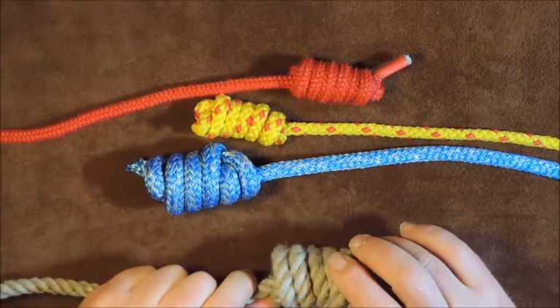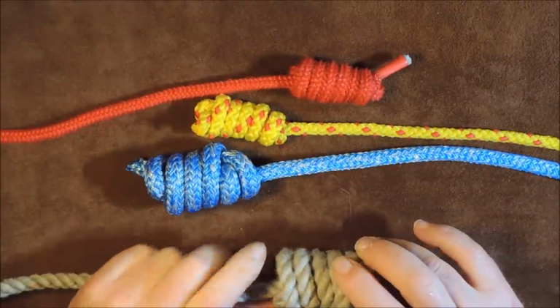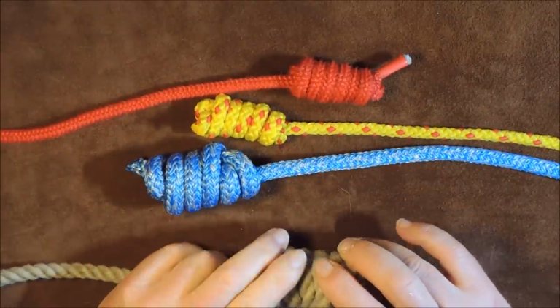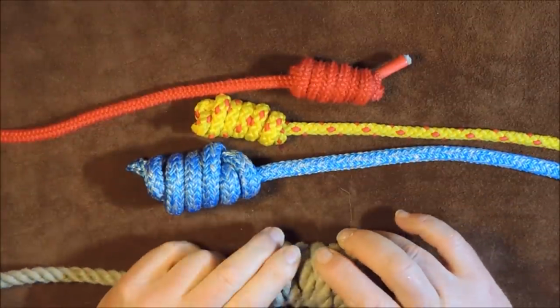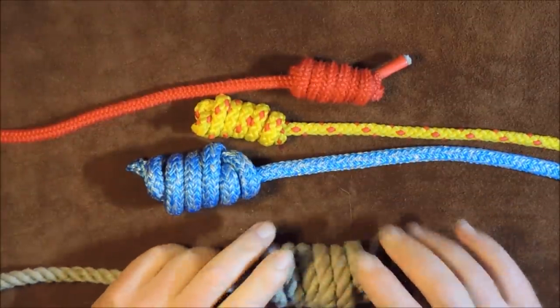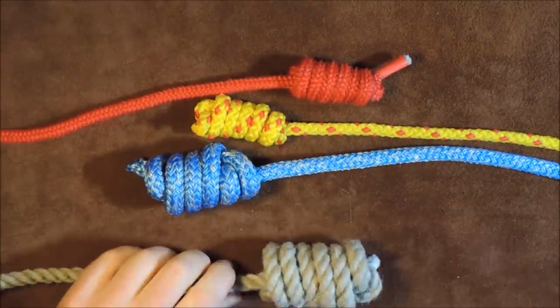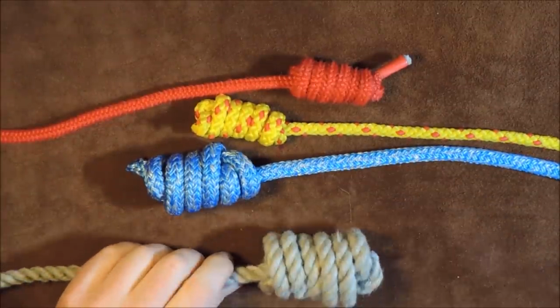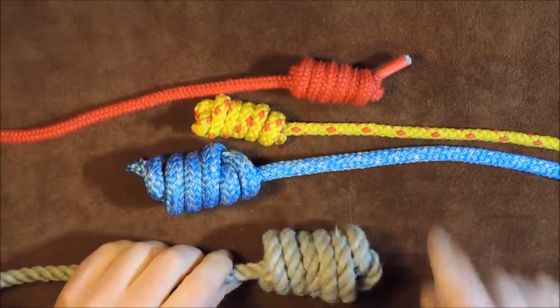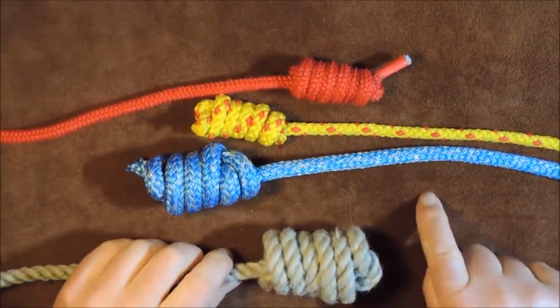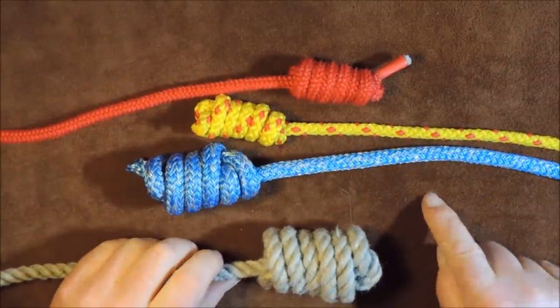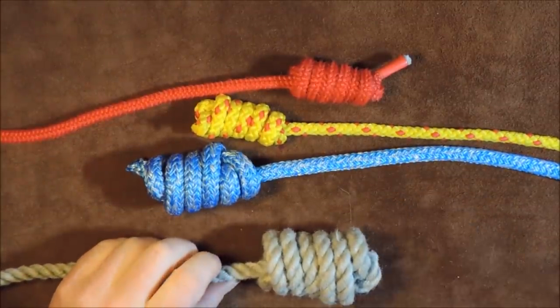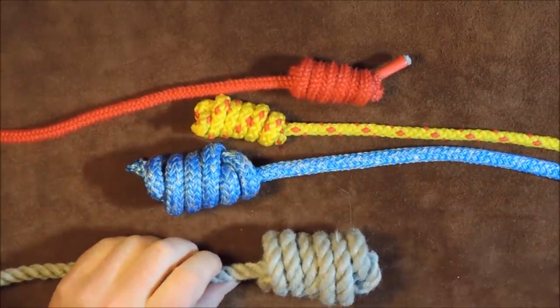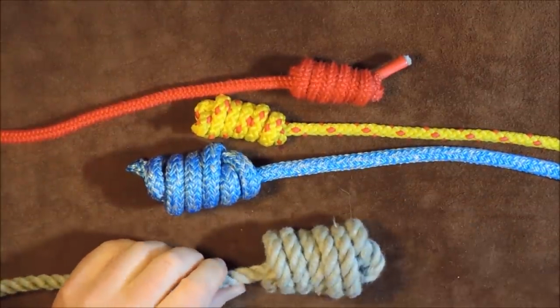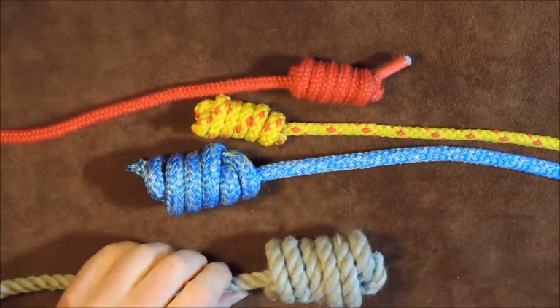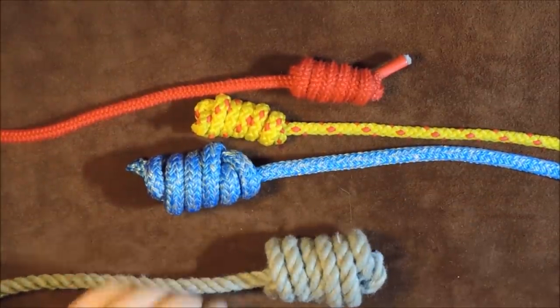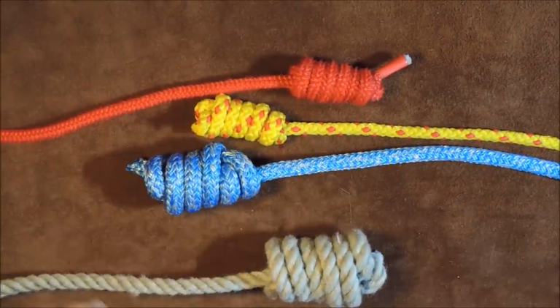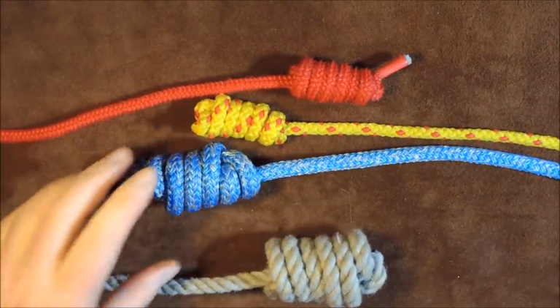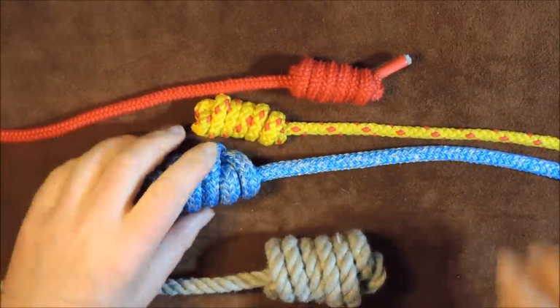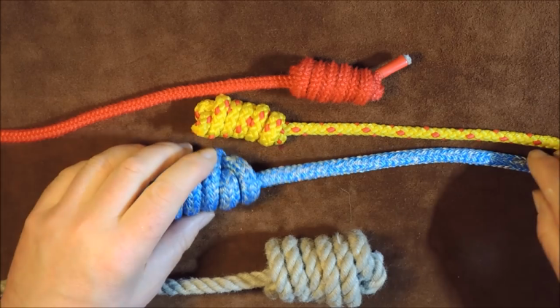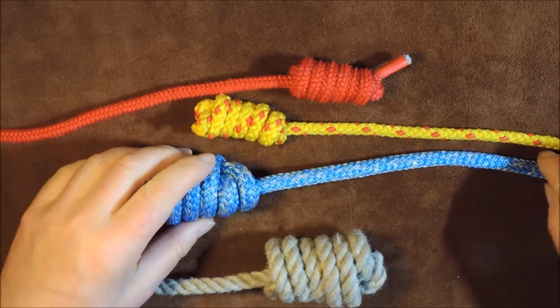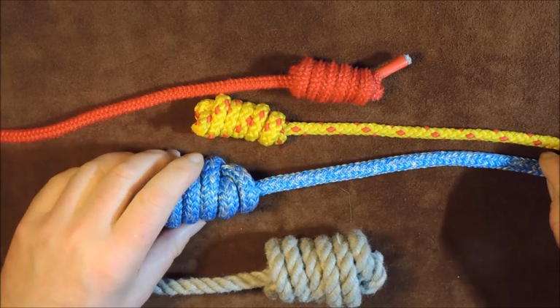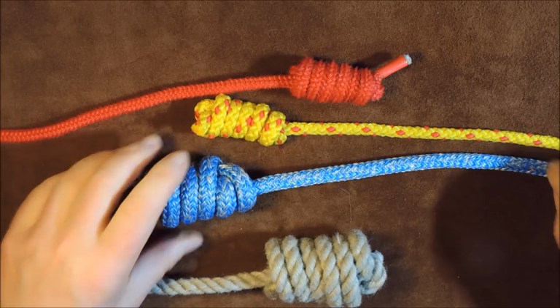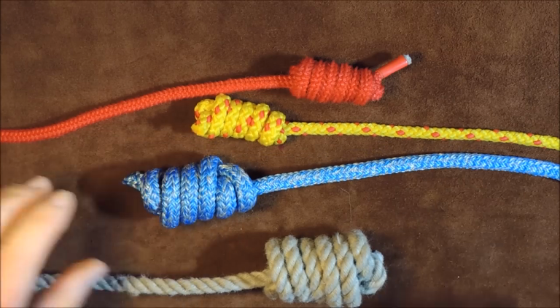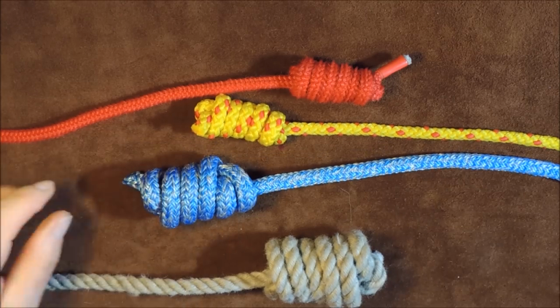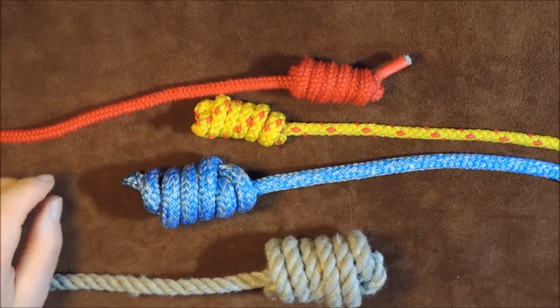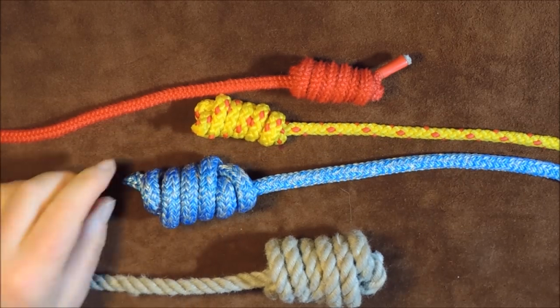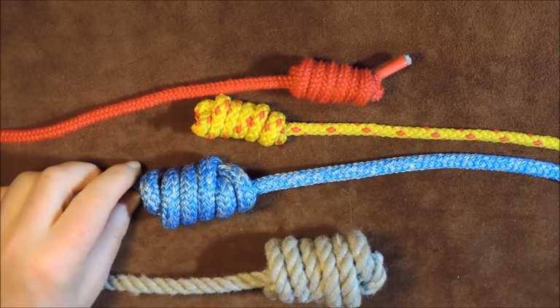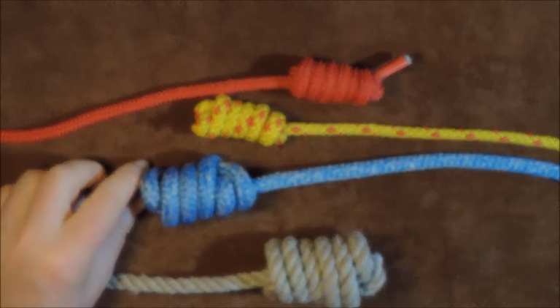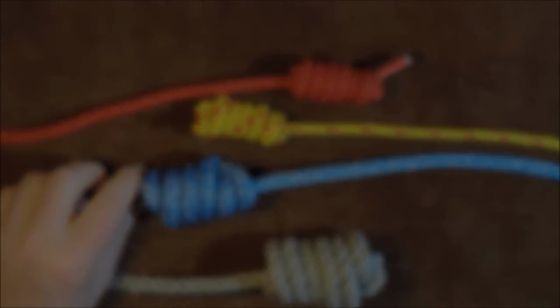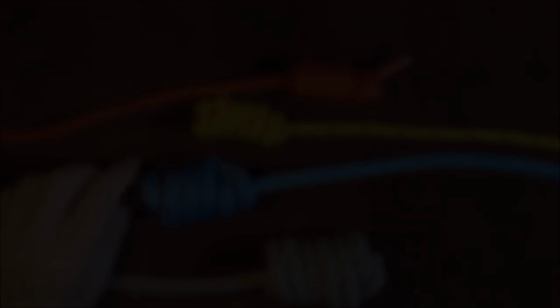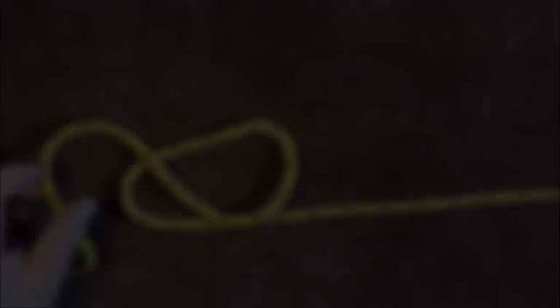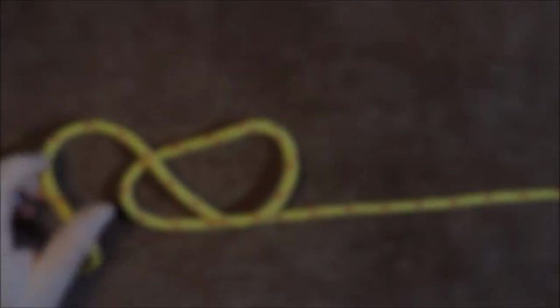If you know it by a different name, put it in the comments below and tell me about it. So anyway, let's stop cackling and let's get knotting.